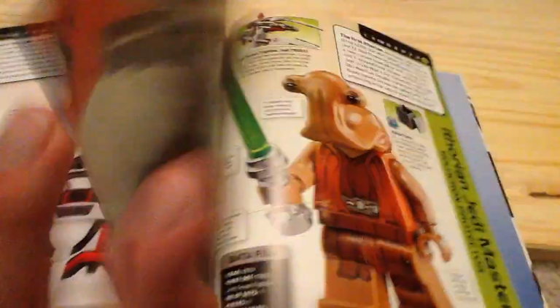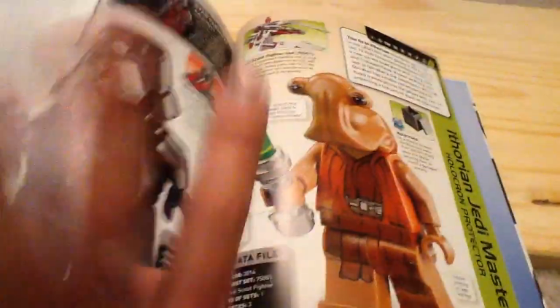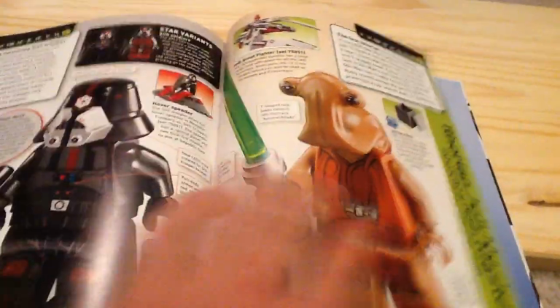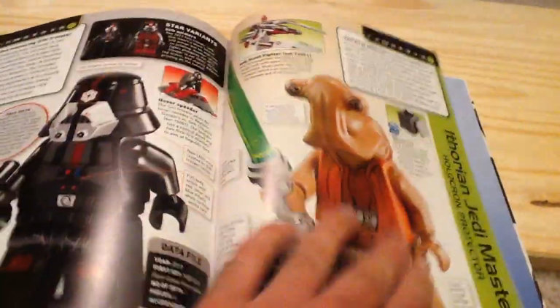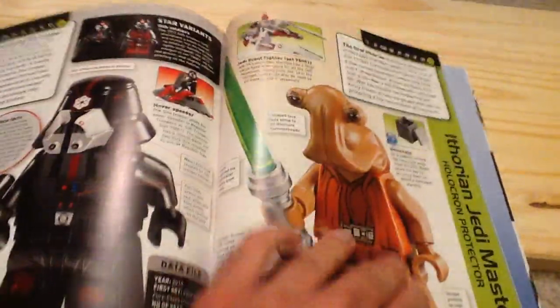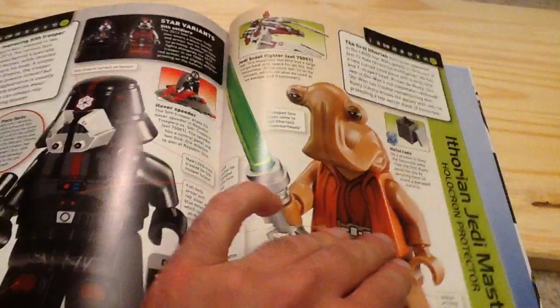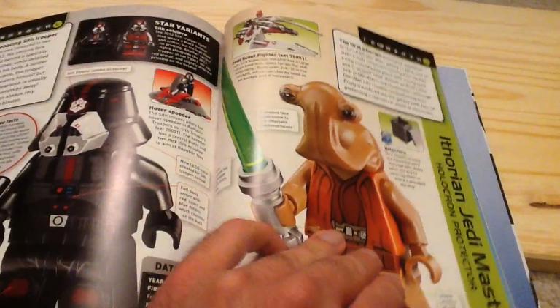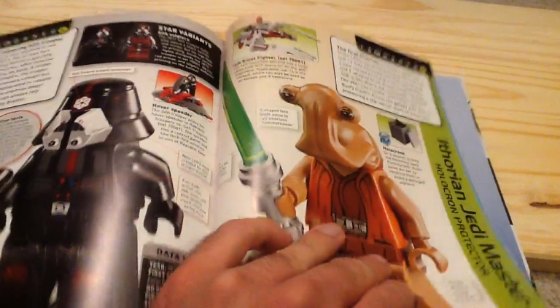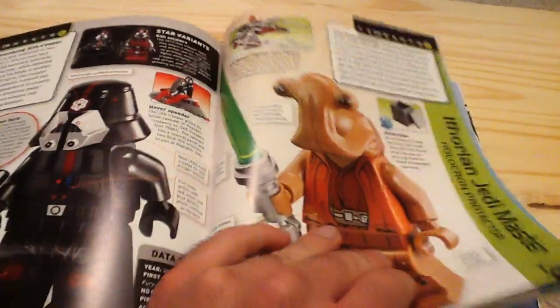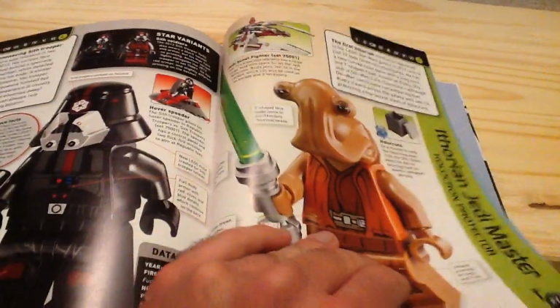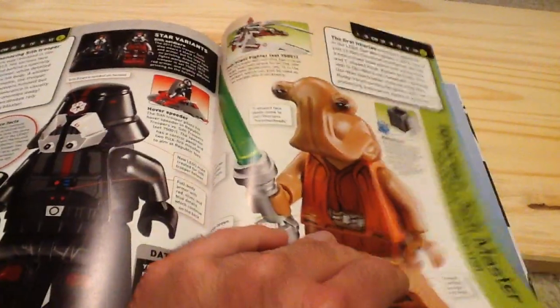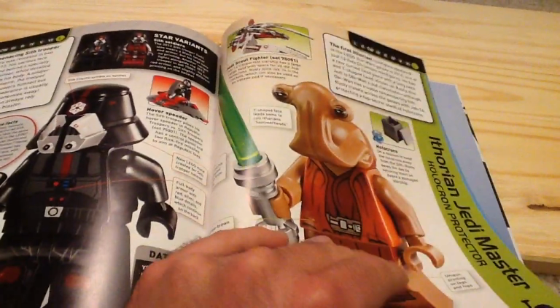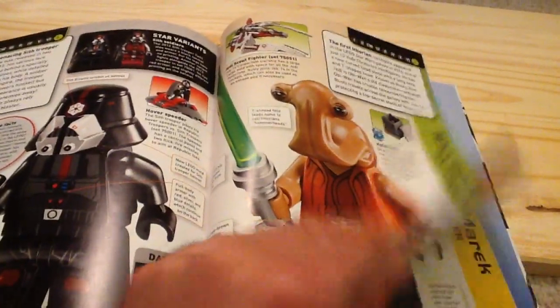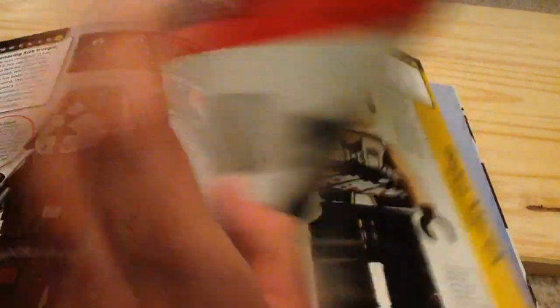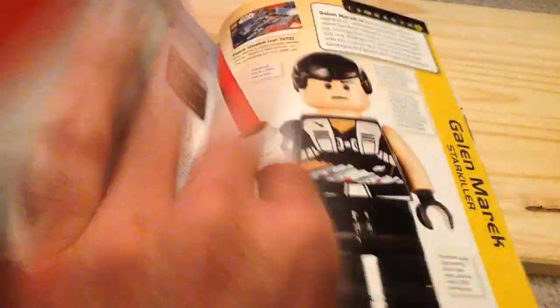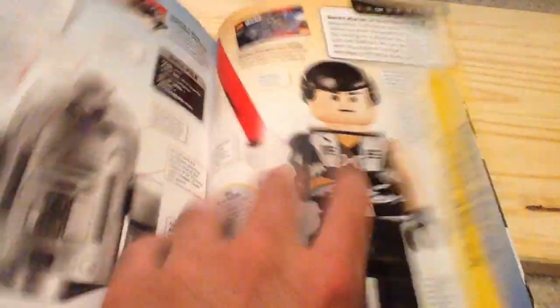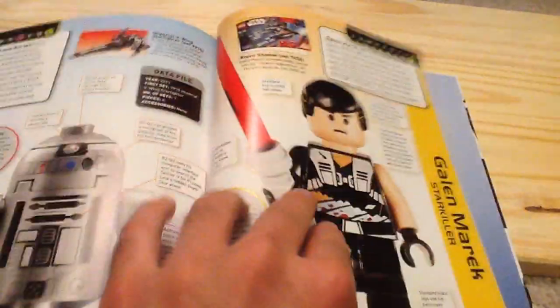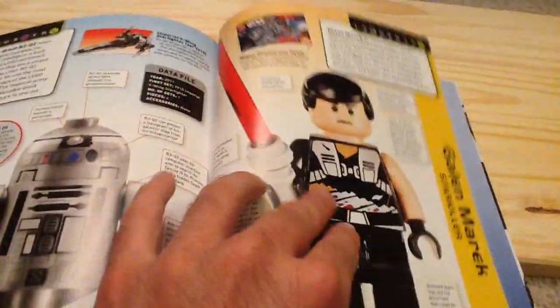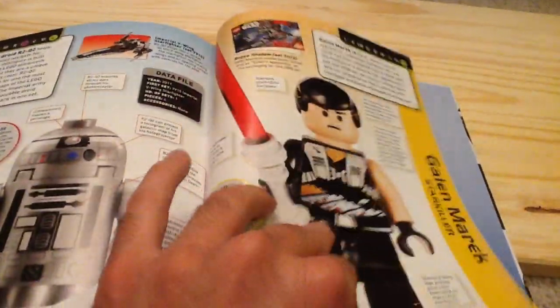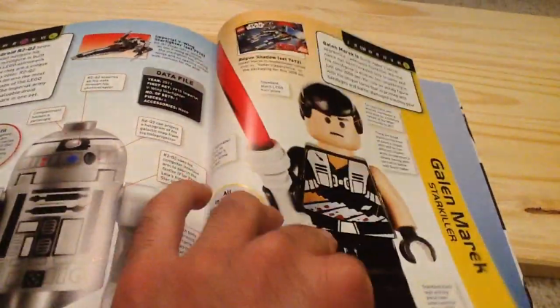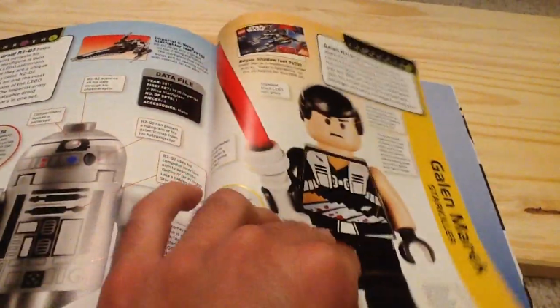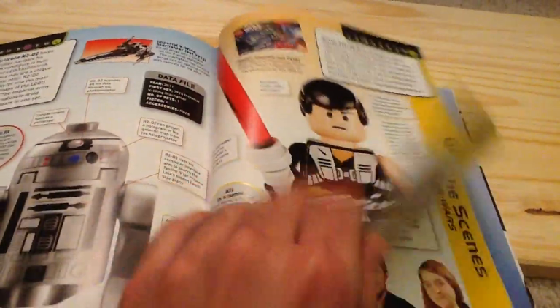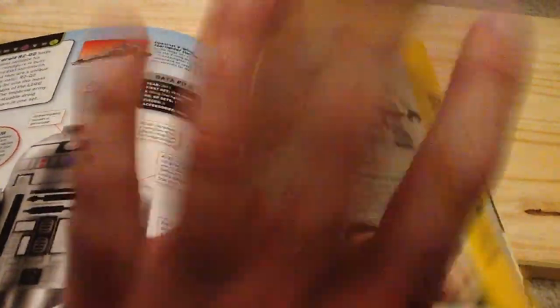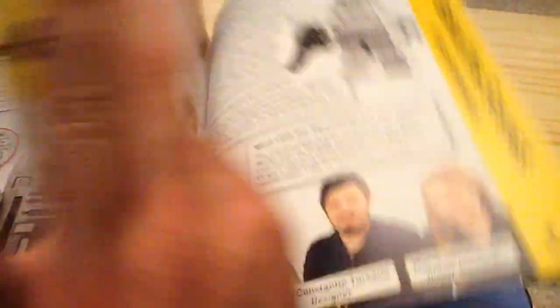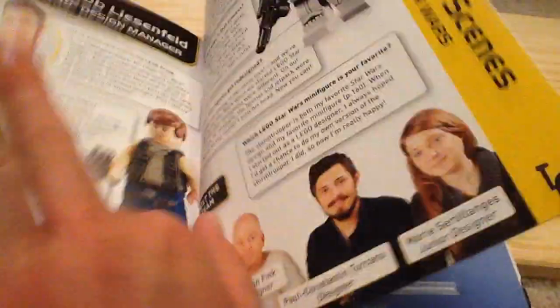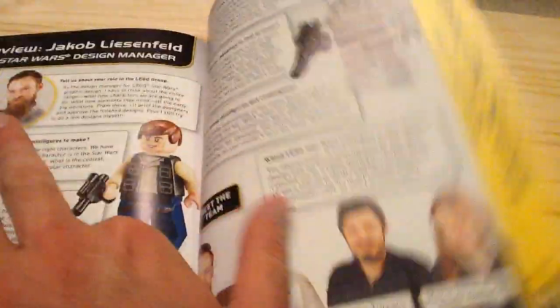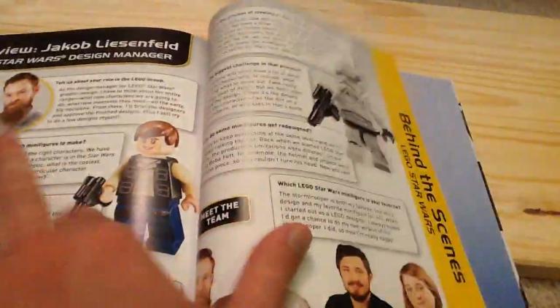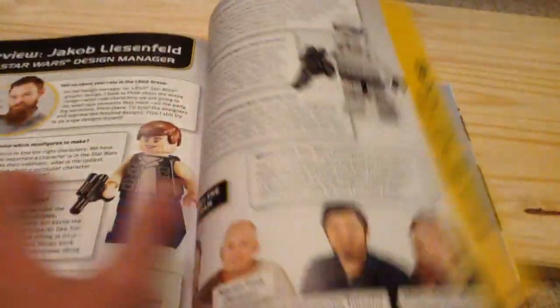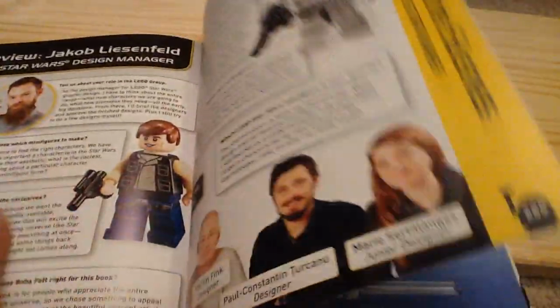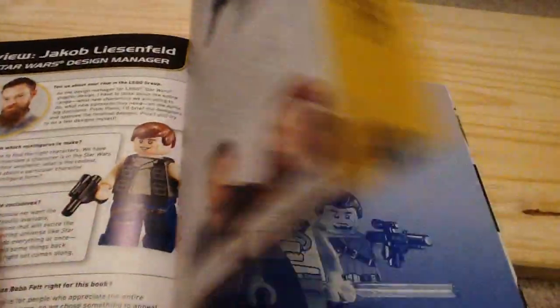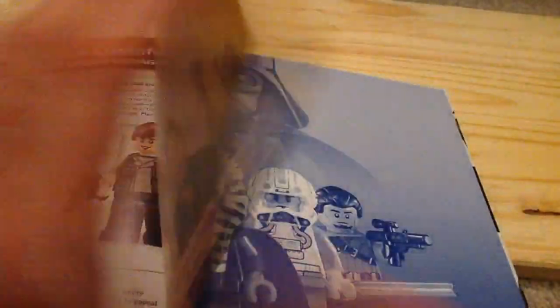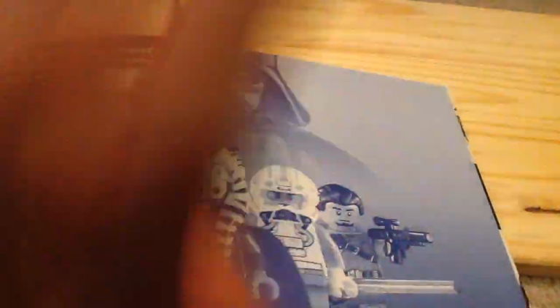And you've got the Old Republic section, the Yoda Chronicles, and Force Unleashed.